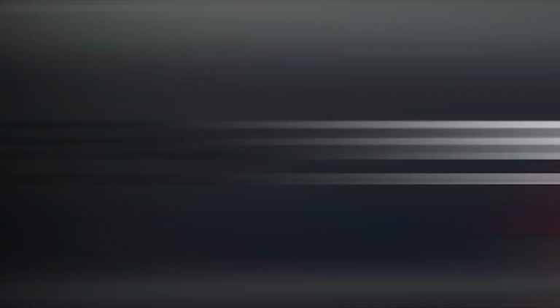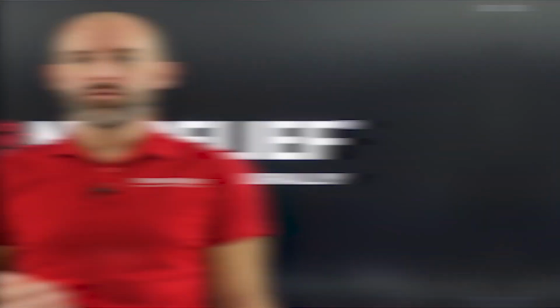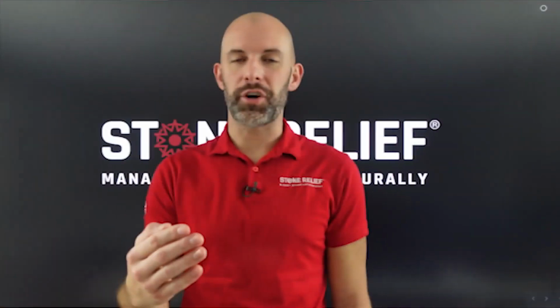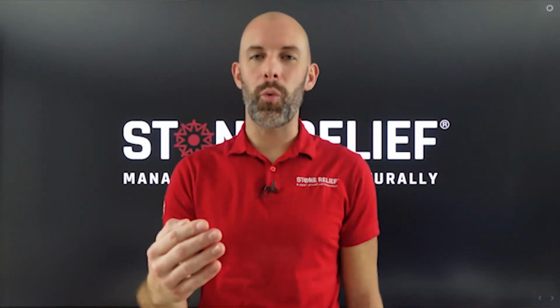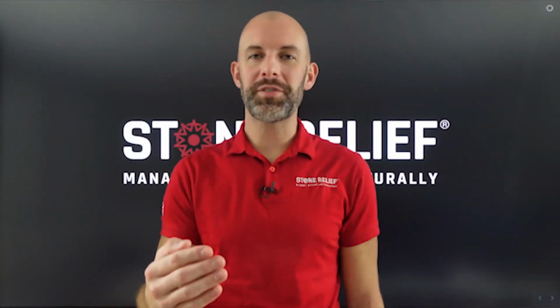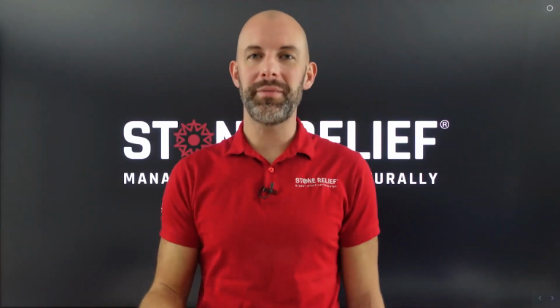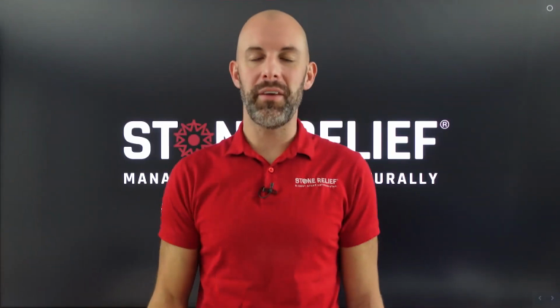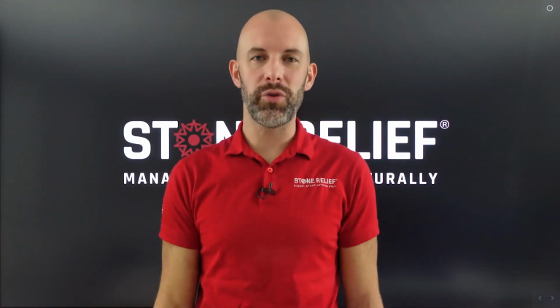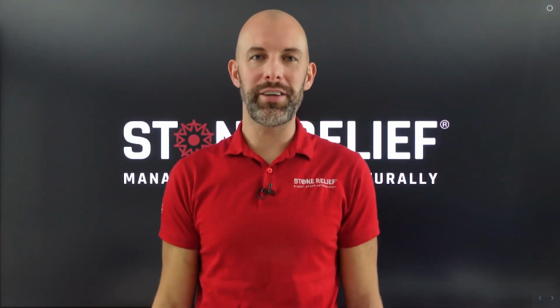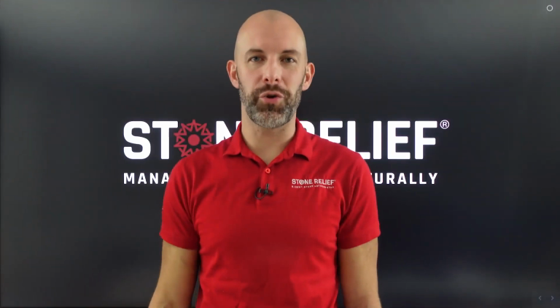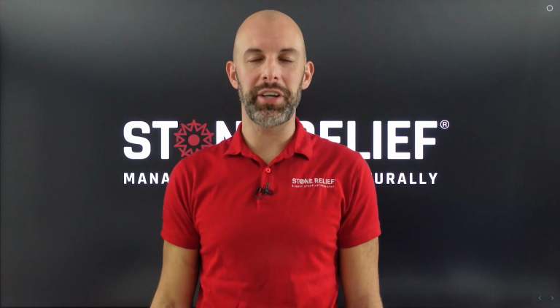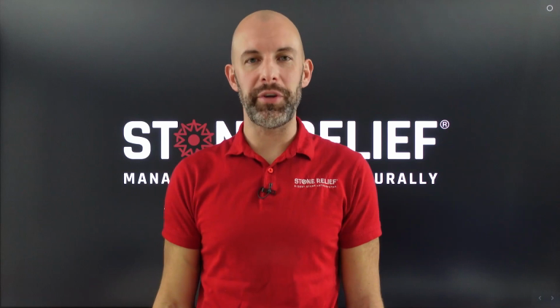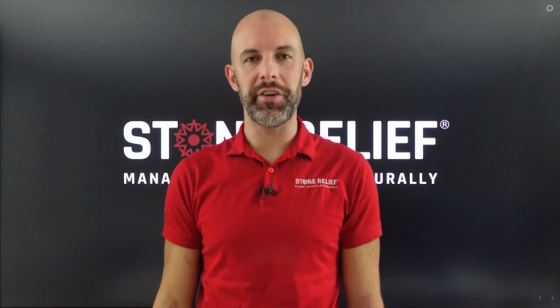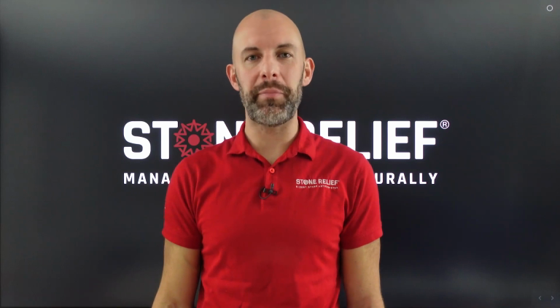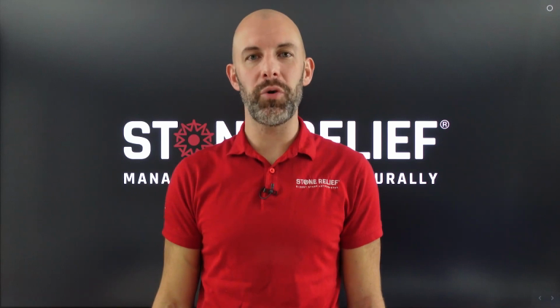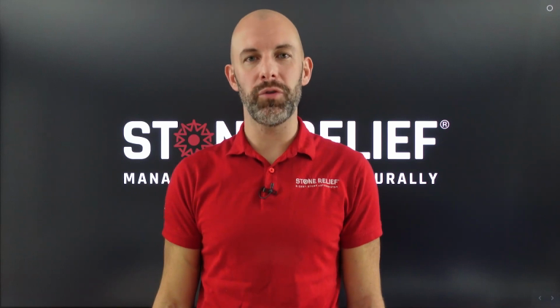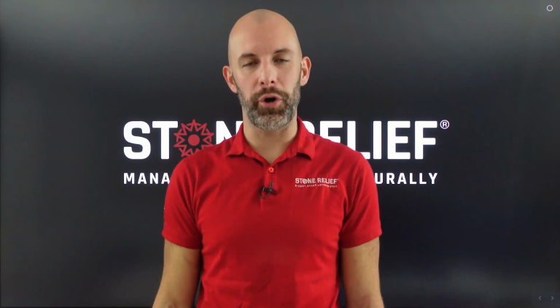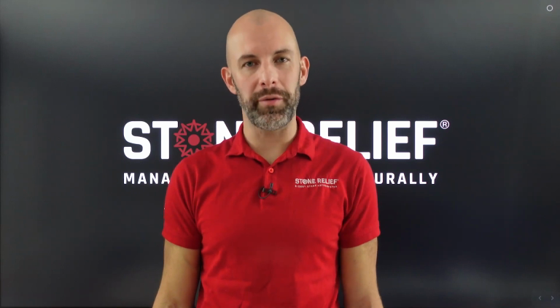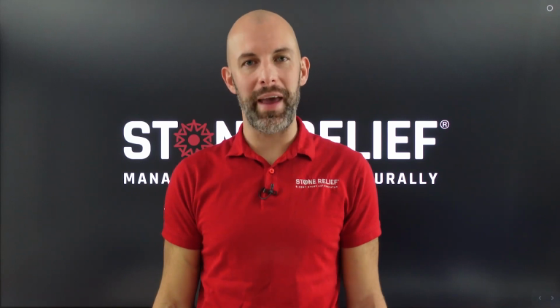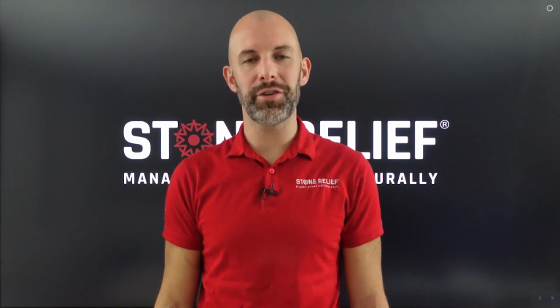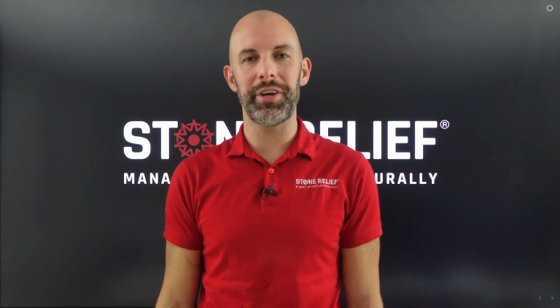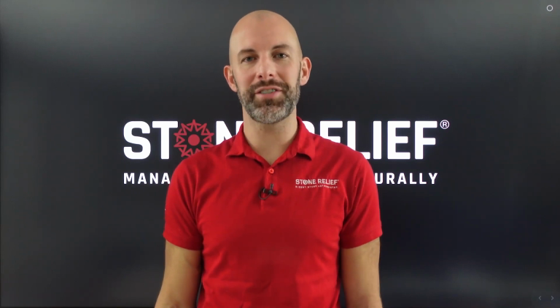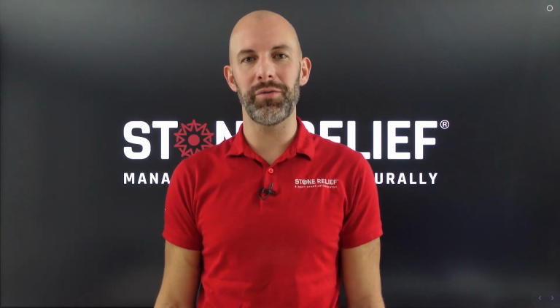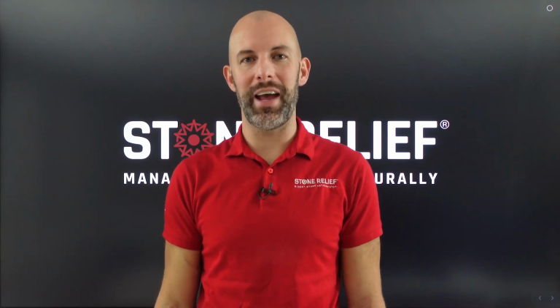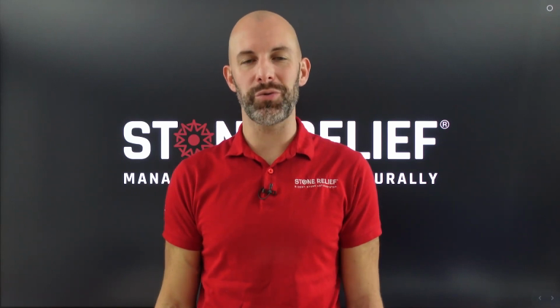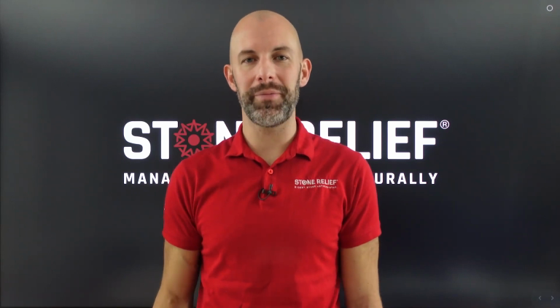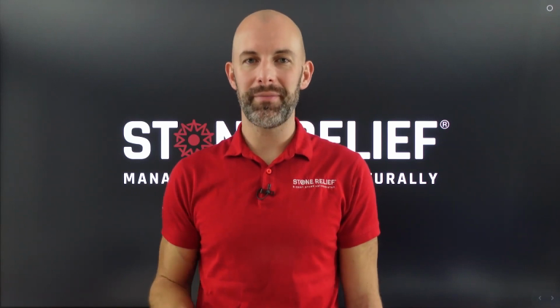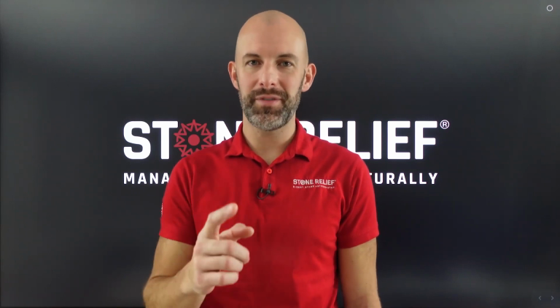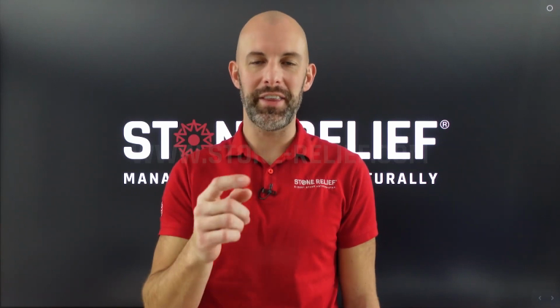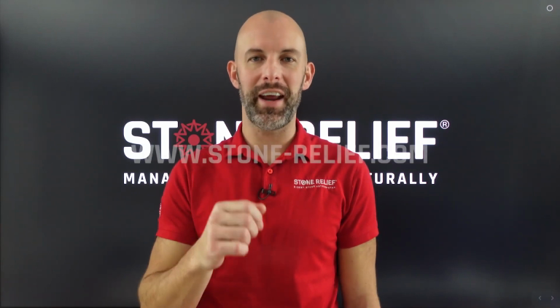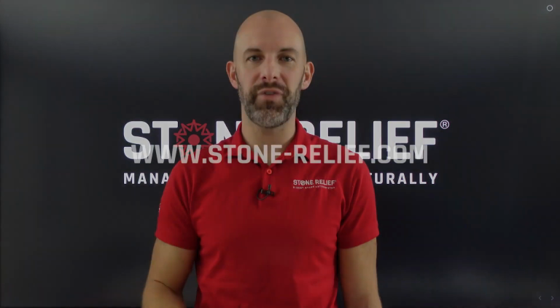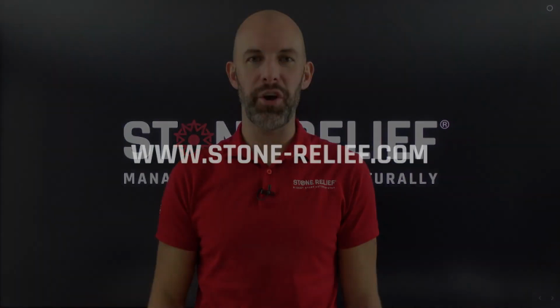Visit our website if you'd like to join a community of people learning to manage their kidney stones naturally. See you in the next video.